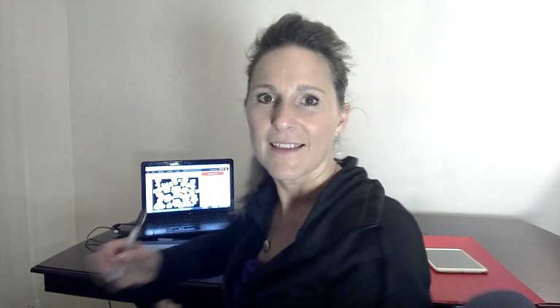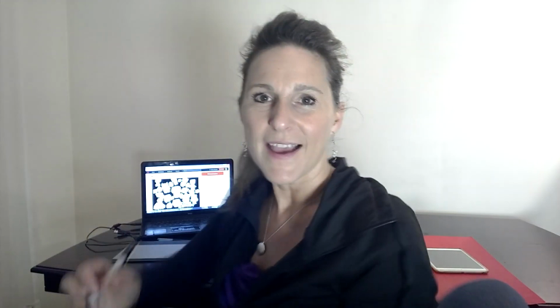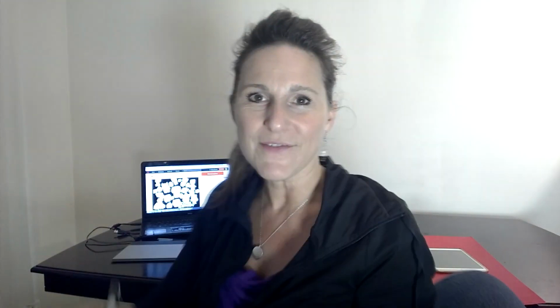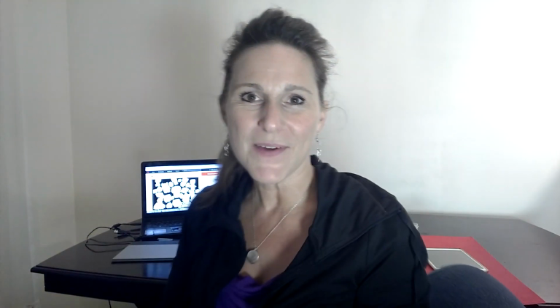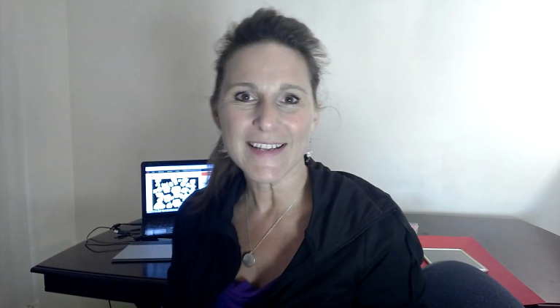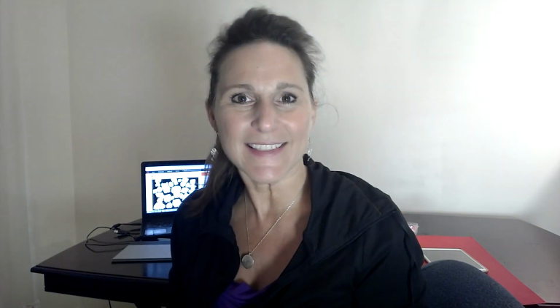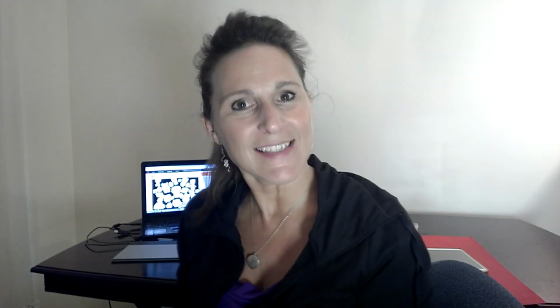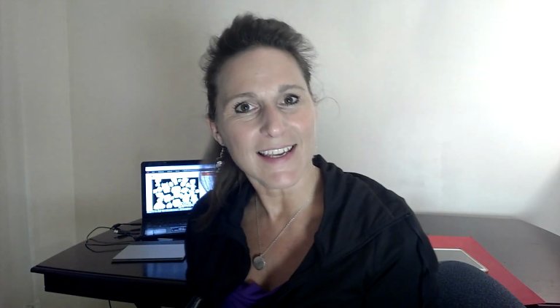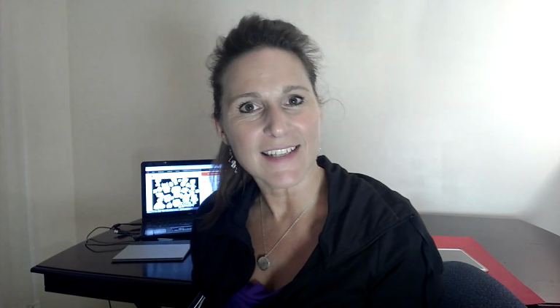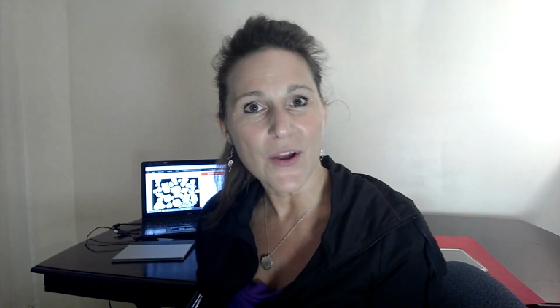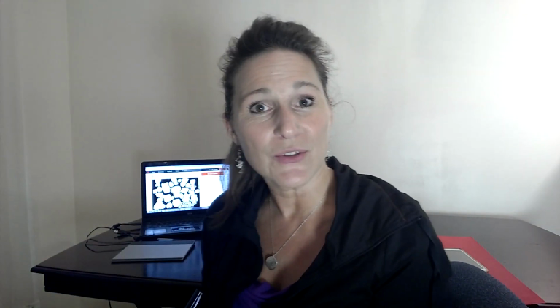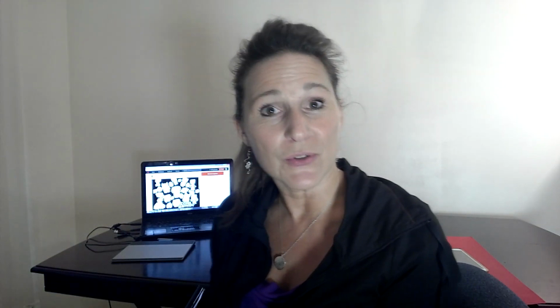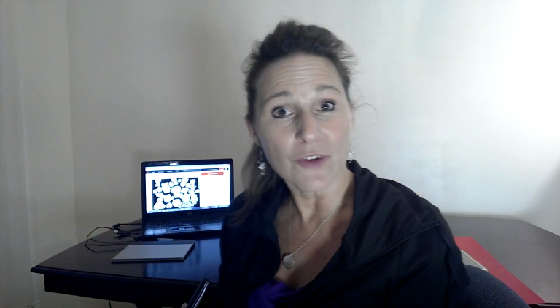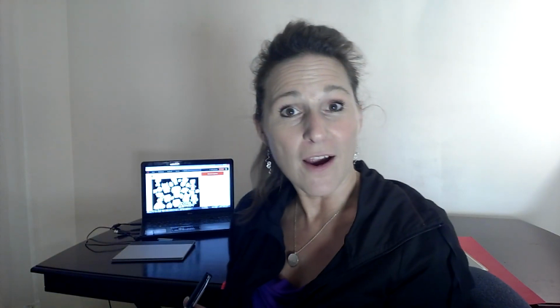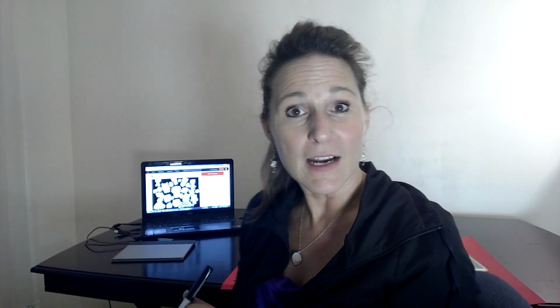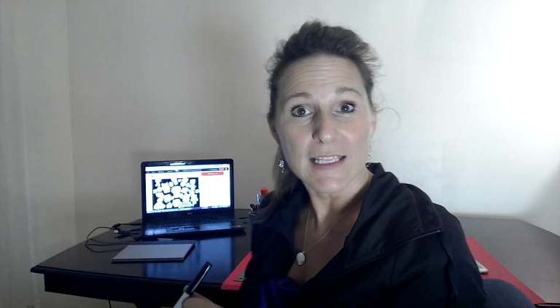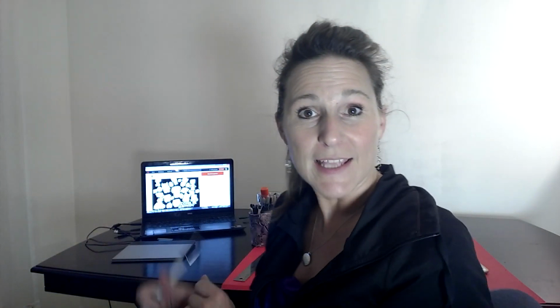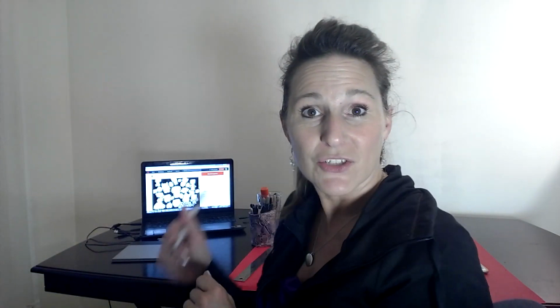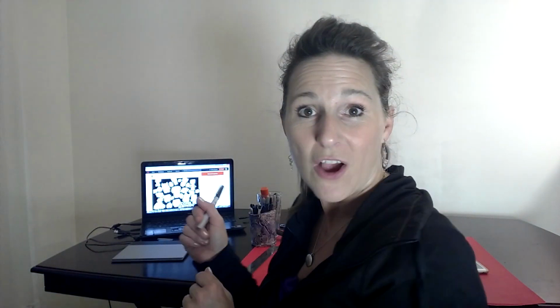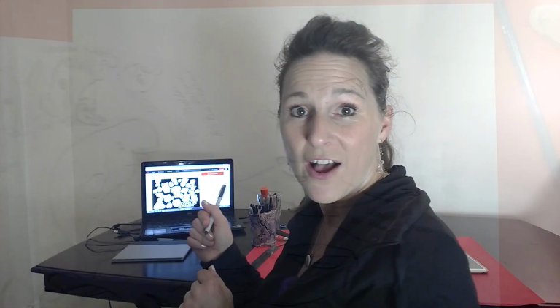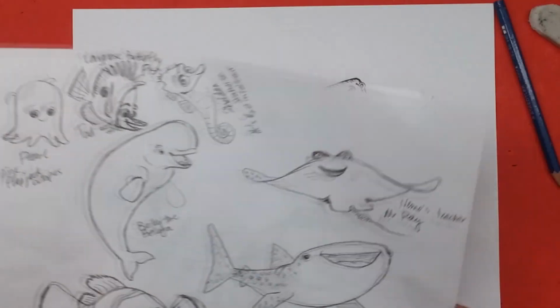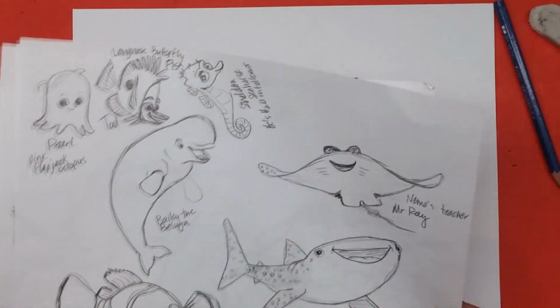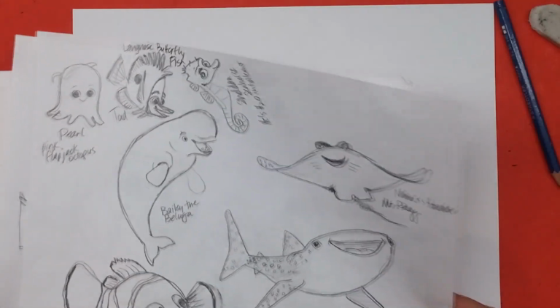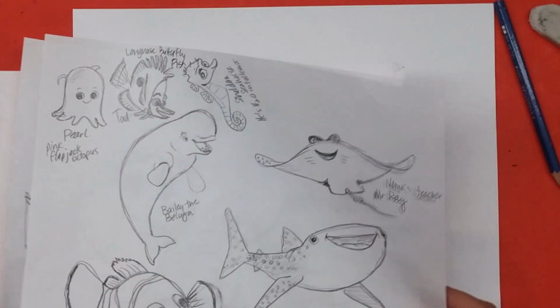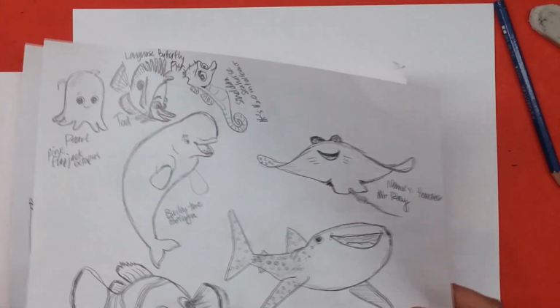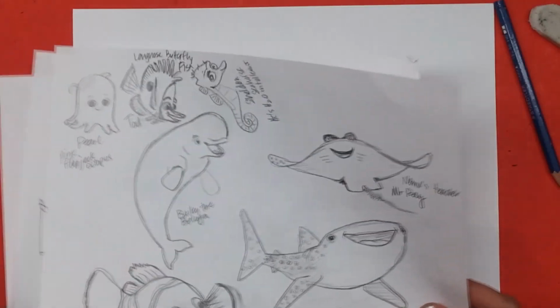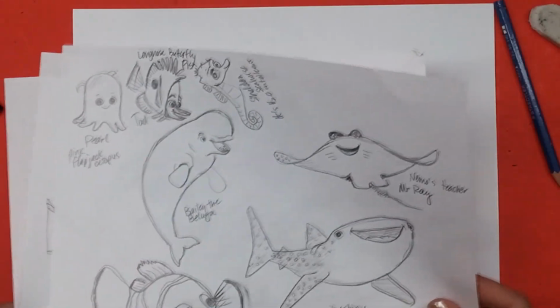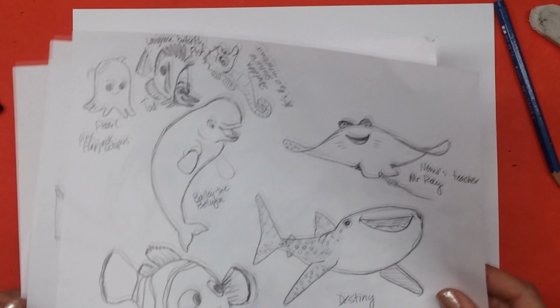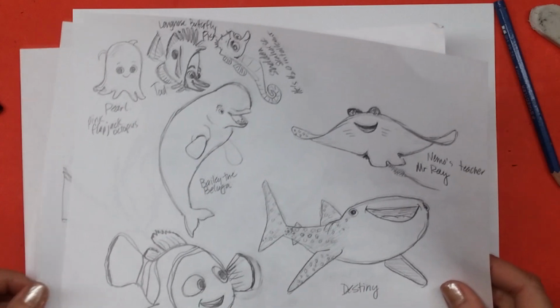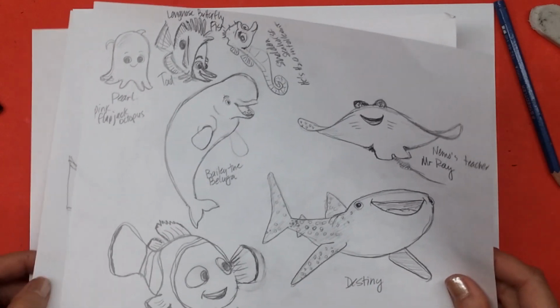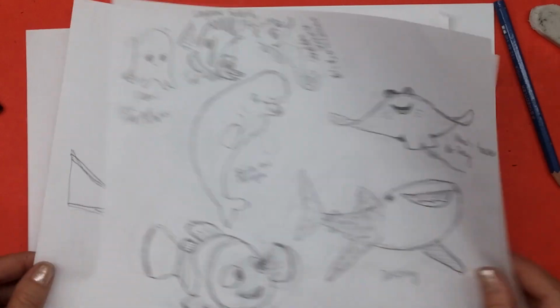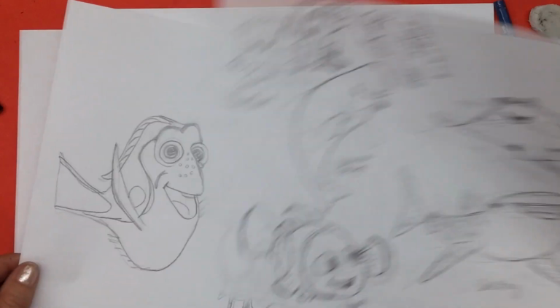Hi everyone, it's Lisa! Today on Doodle Draw Art, let's draw more characters from Finding Dory!